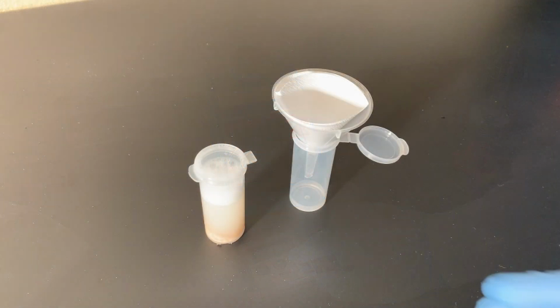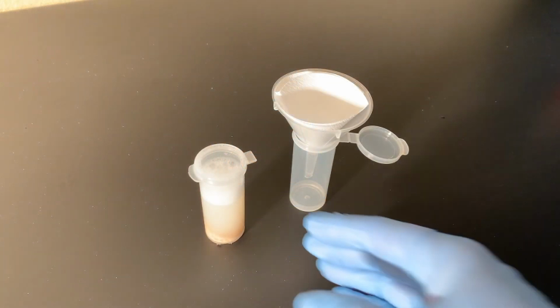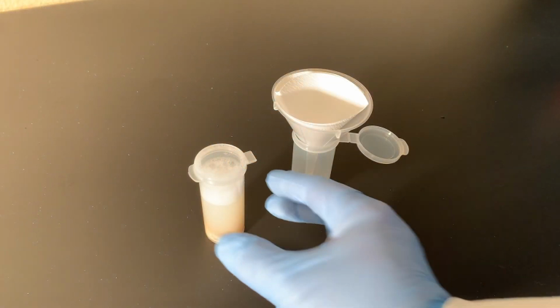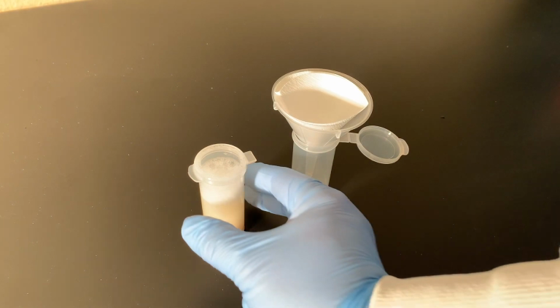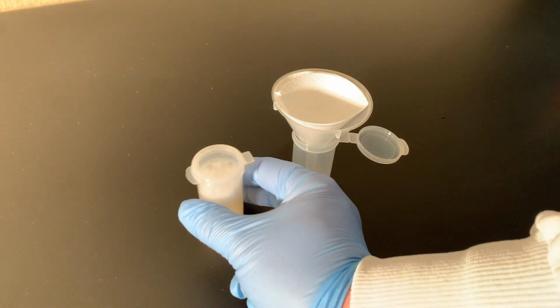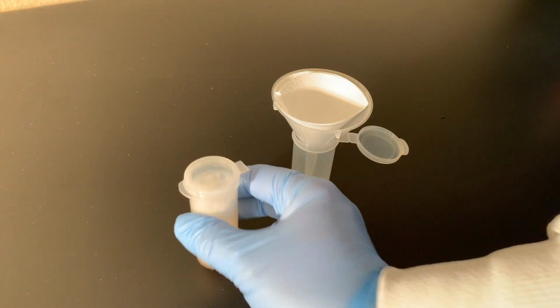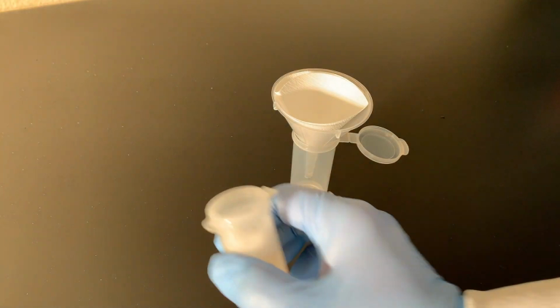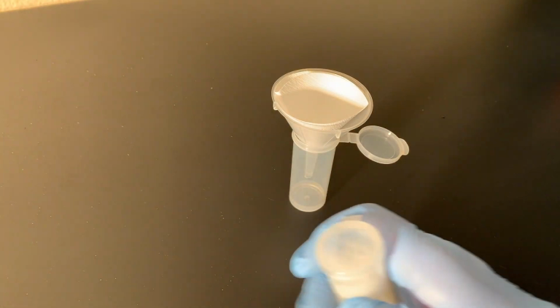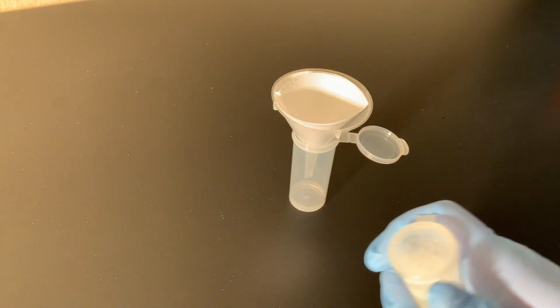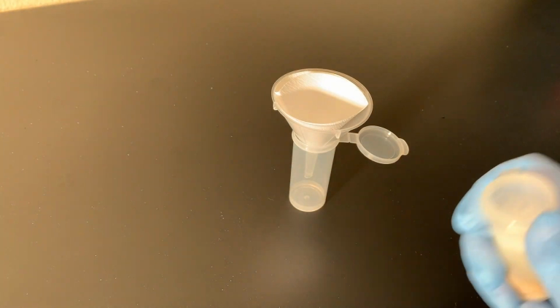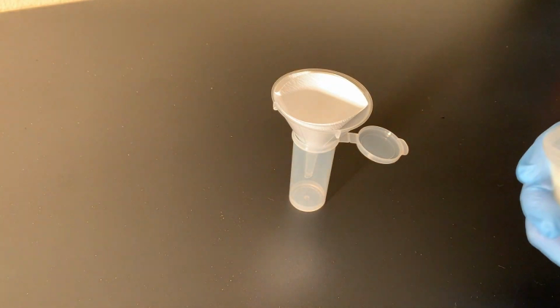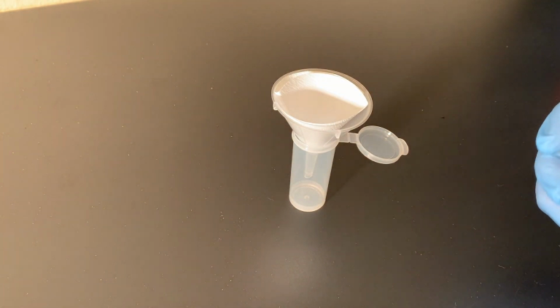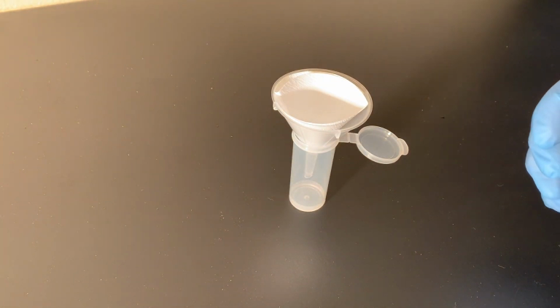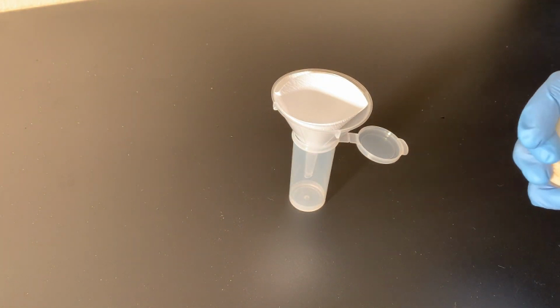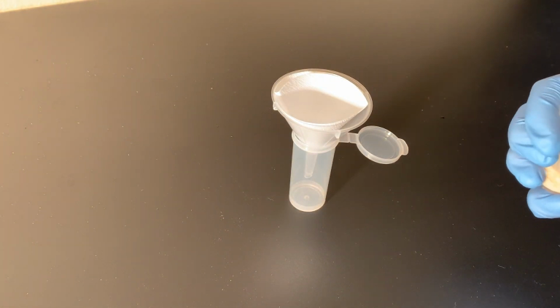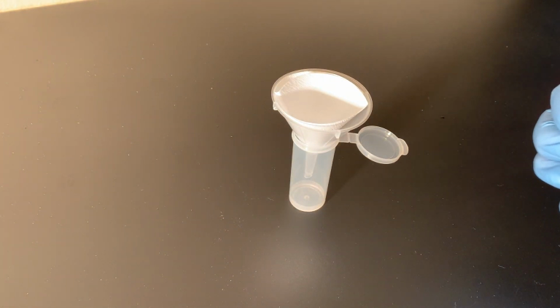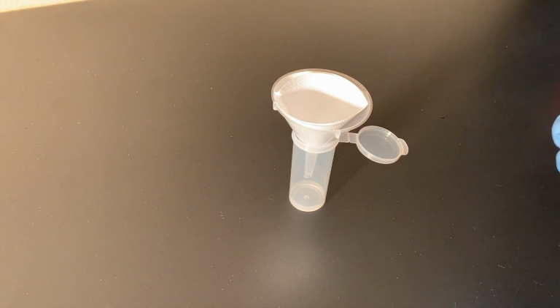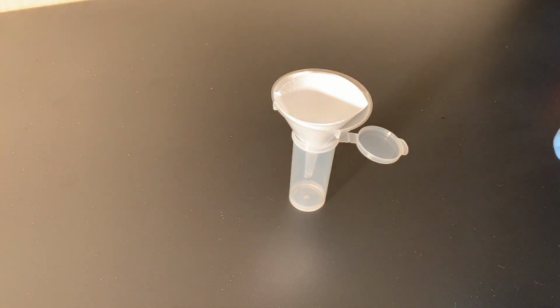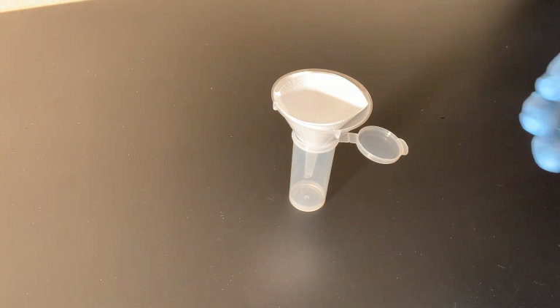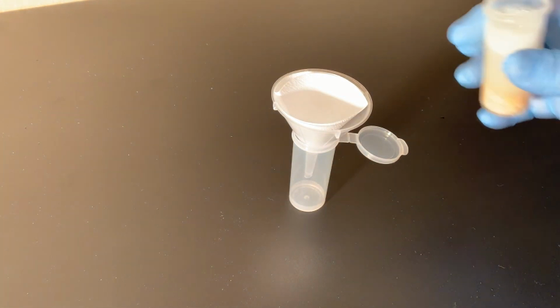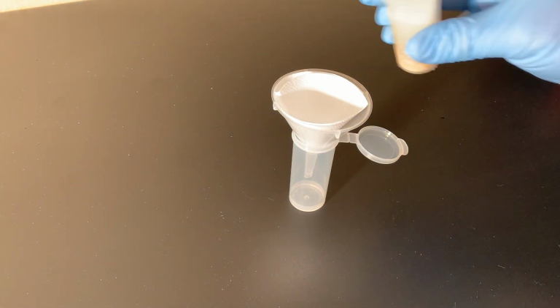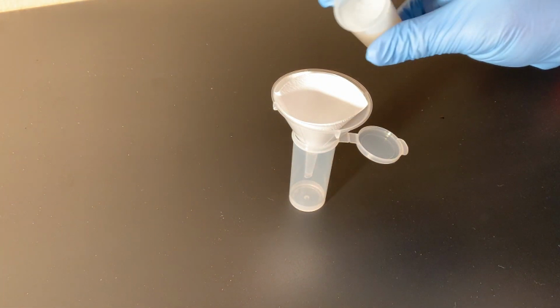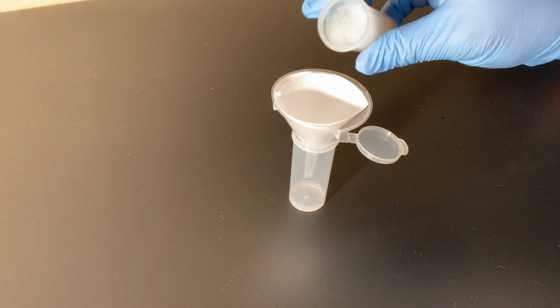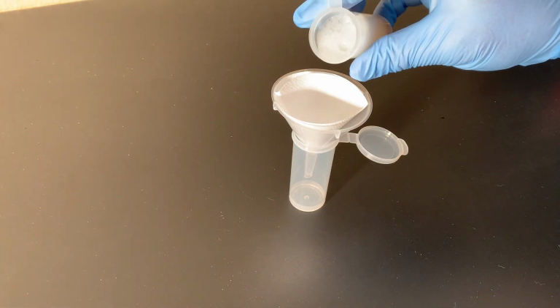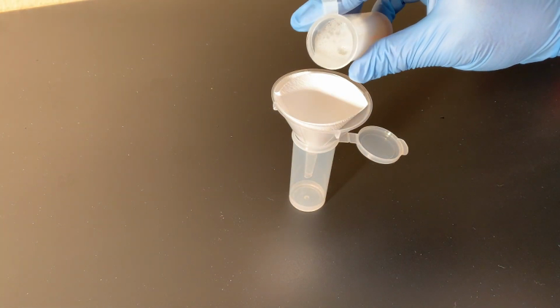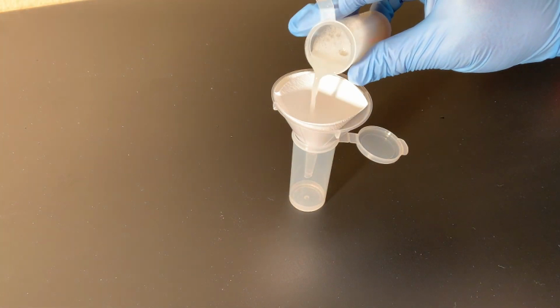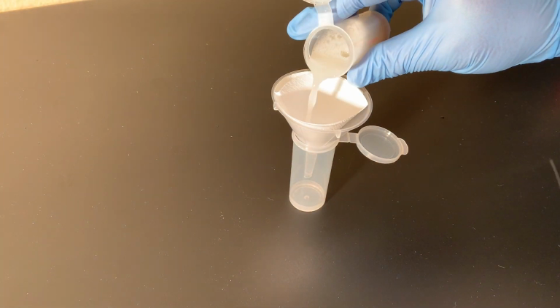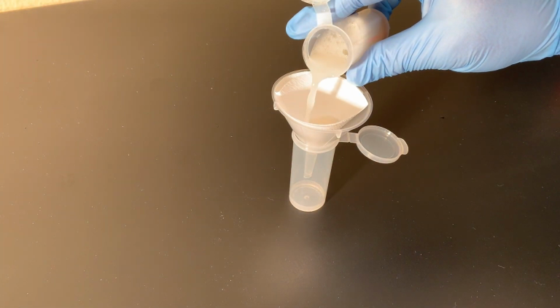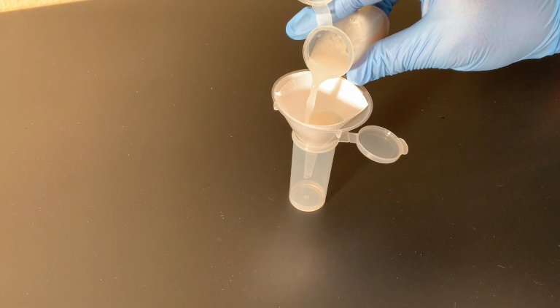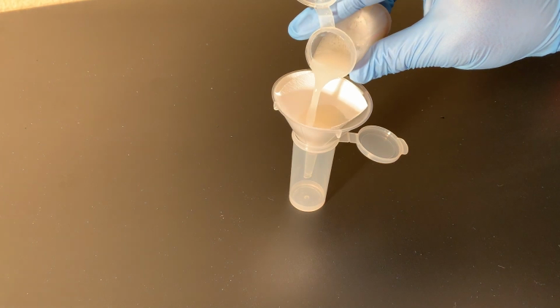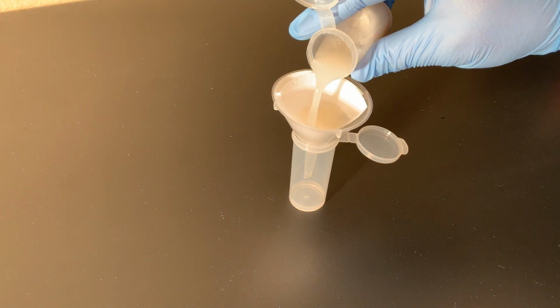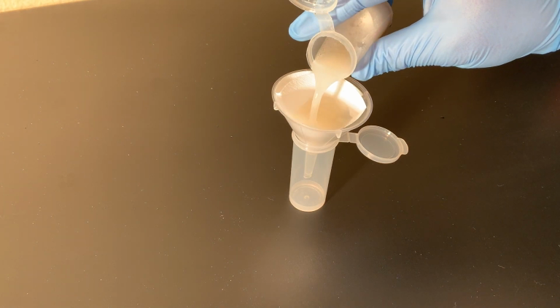Filter the extract into a clean tube. You can filter the extract for up to 5 minutes.